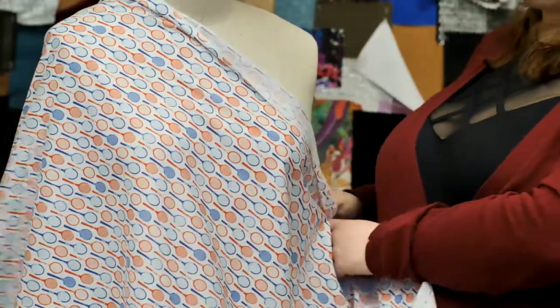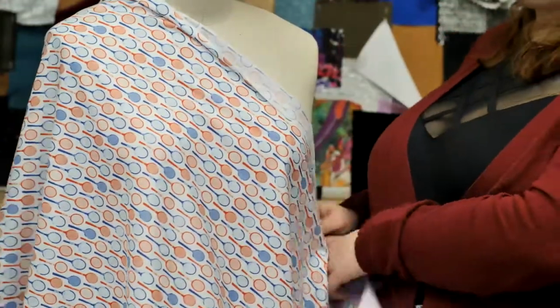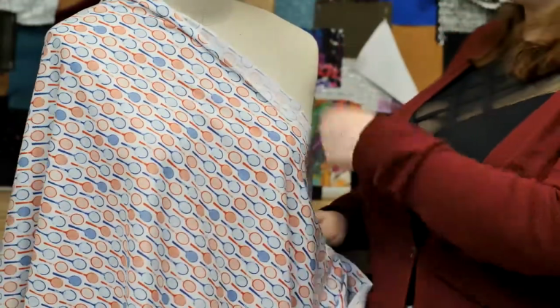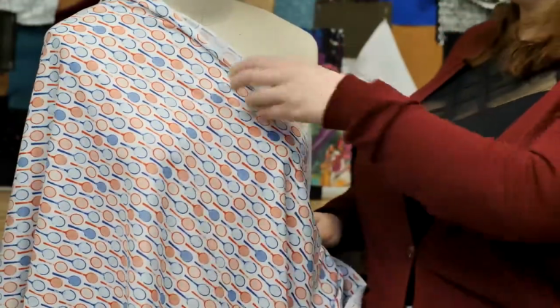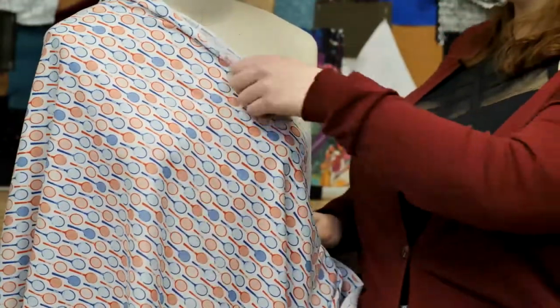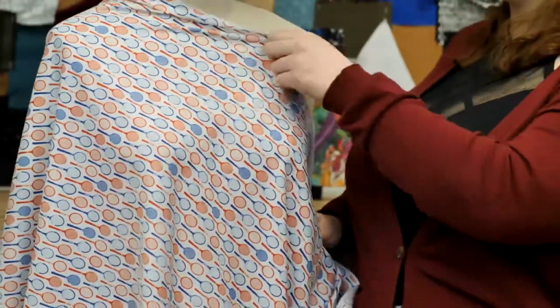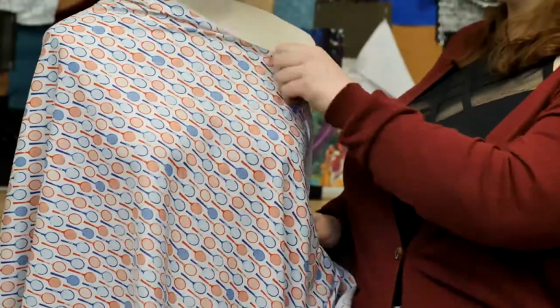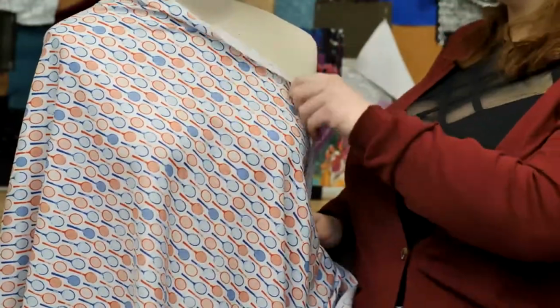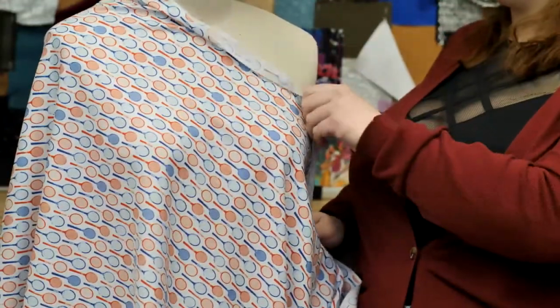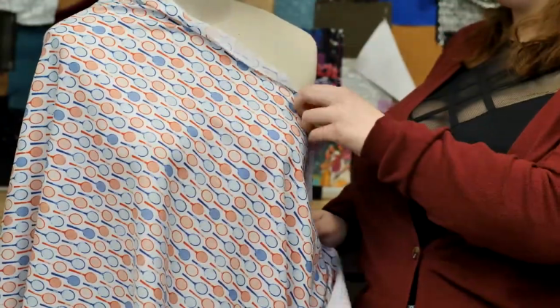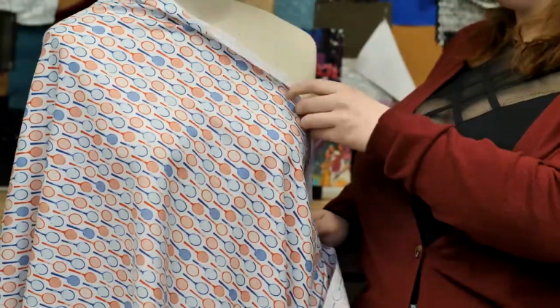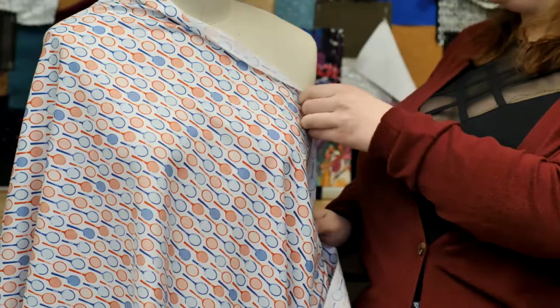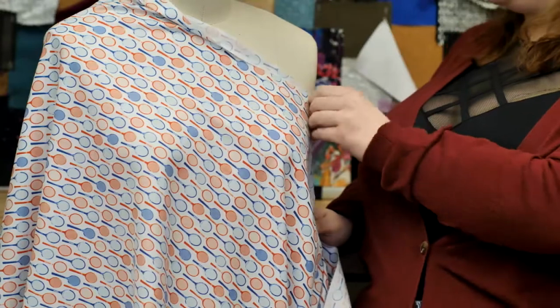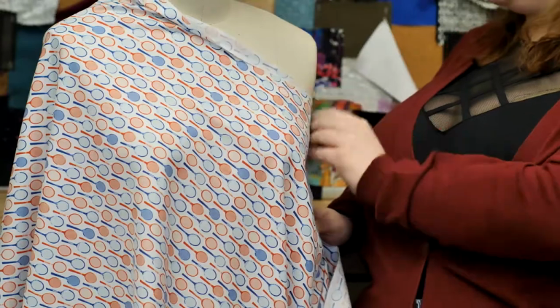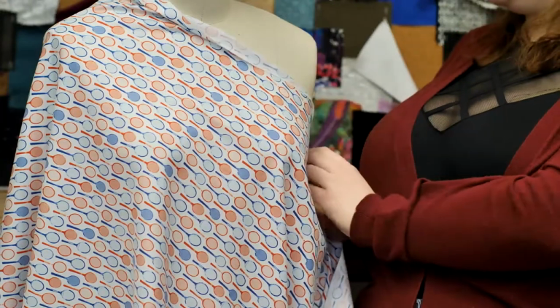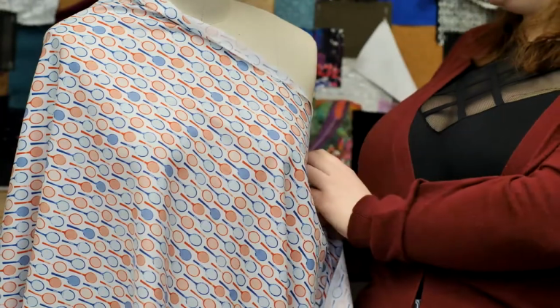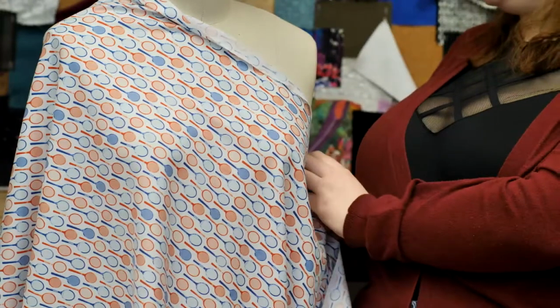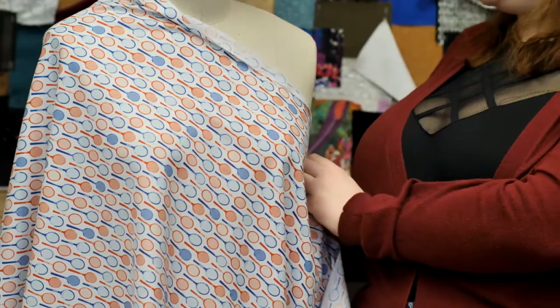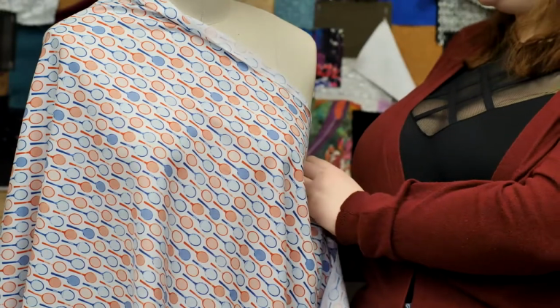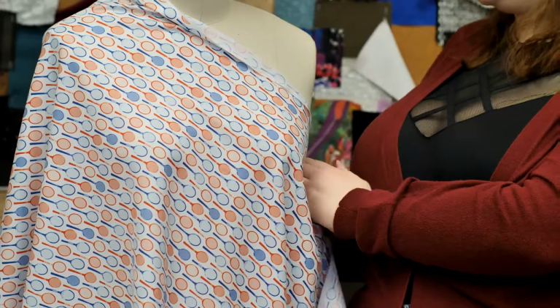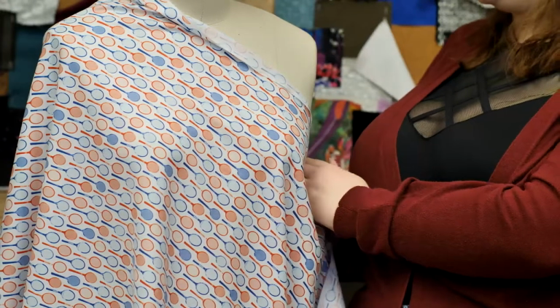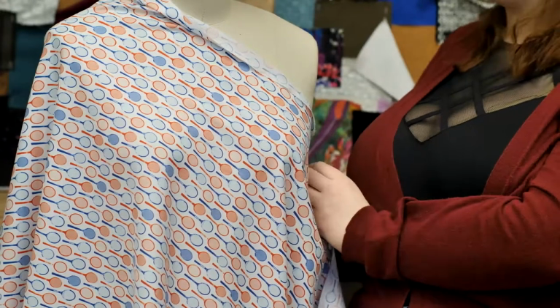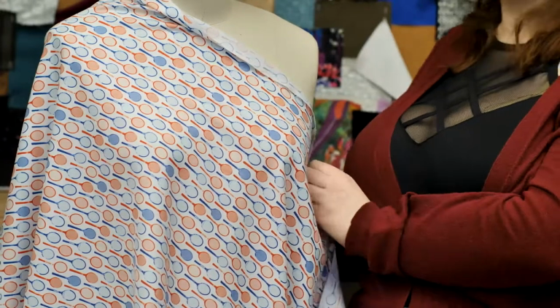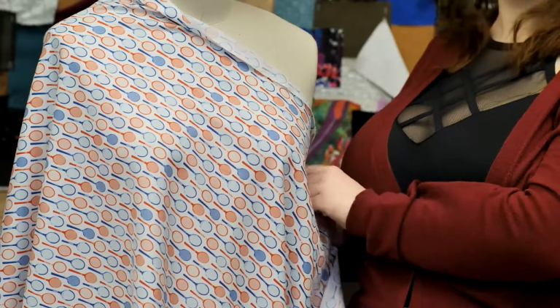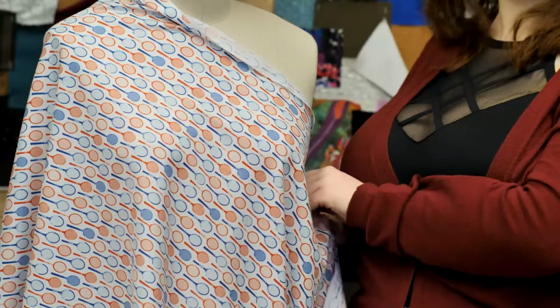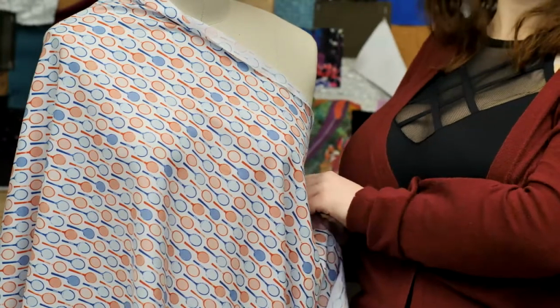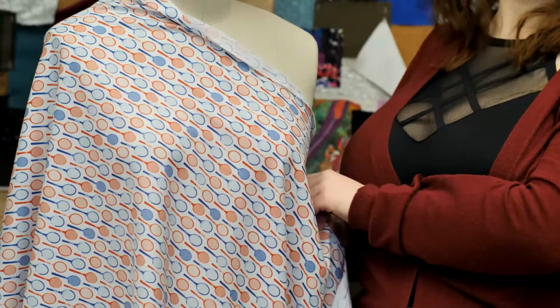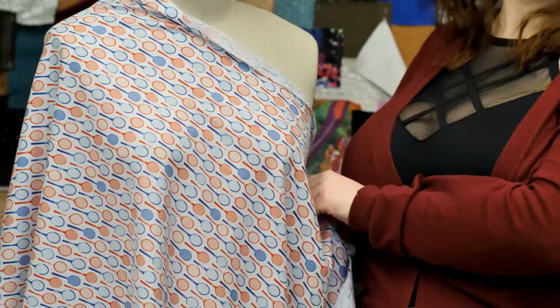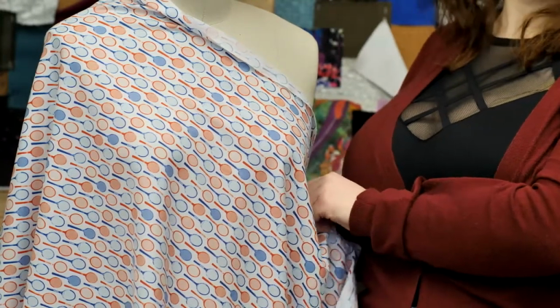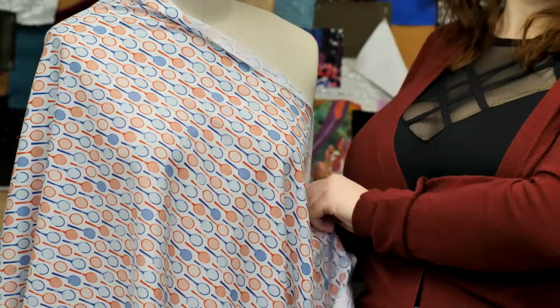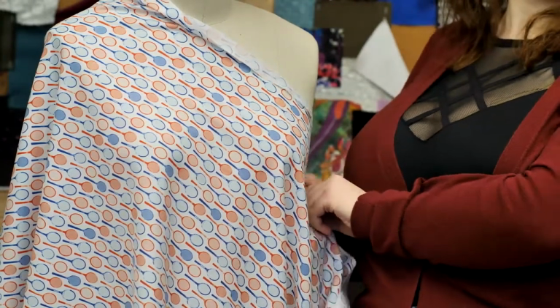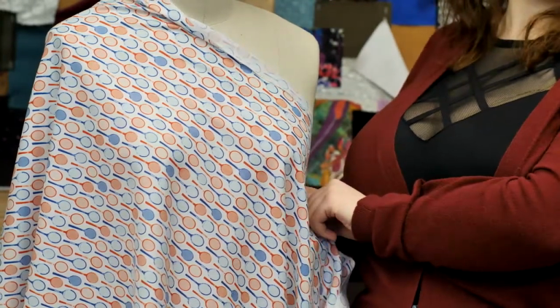I'd absolutely love to make this into a funky button-up blouse — a loose one thrown over a lacy black bralette.